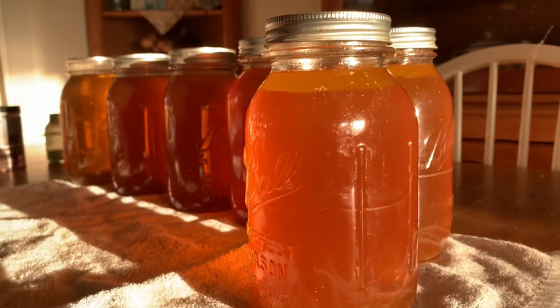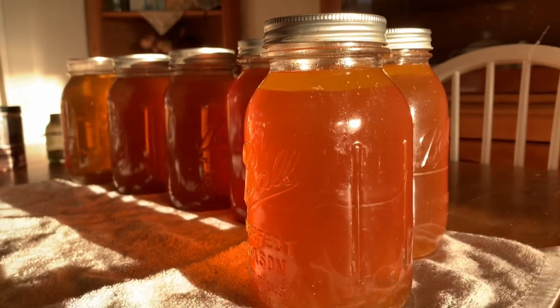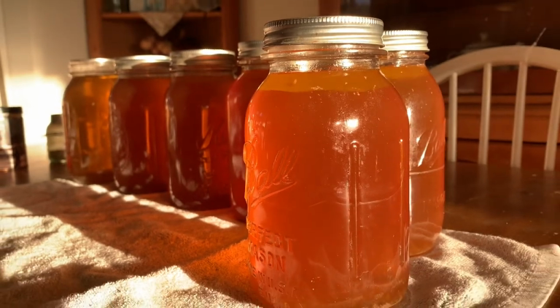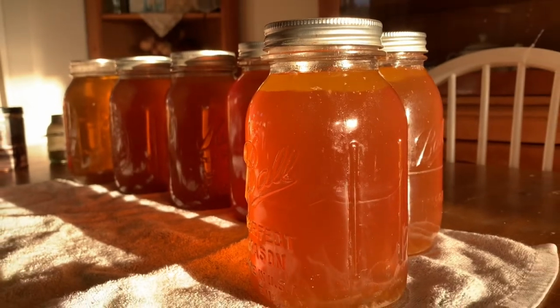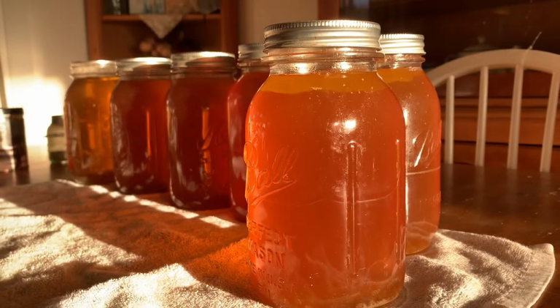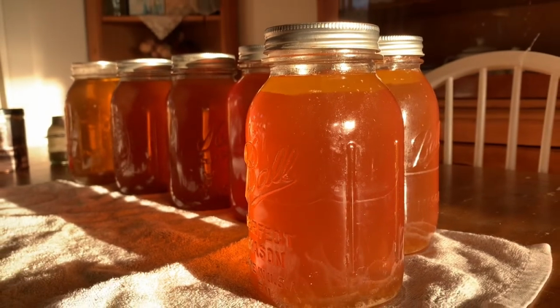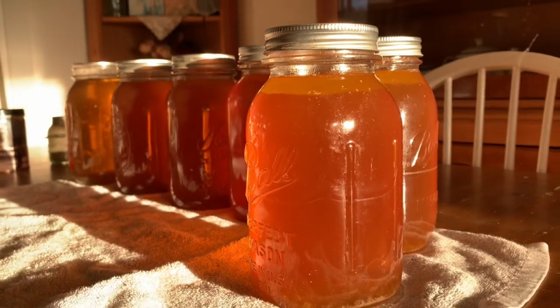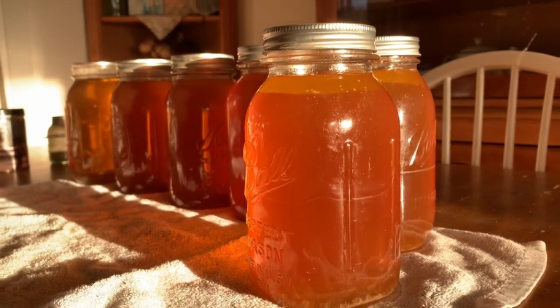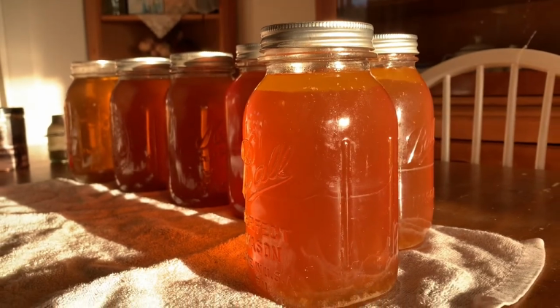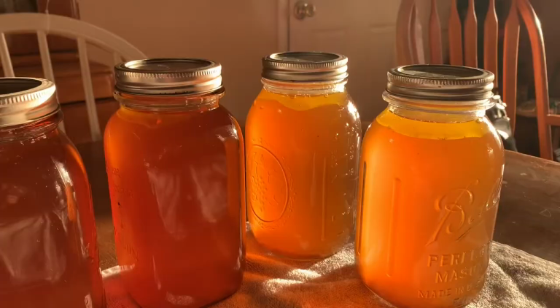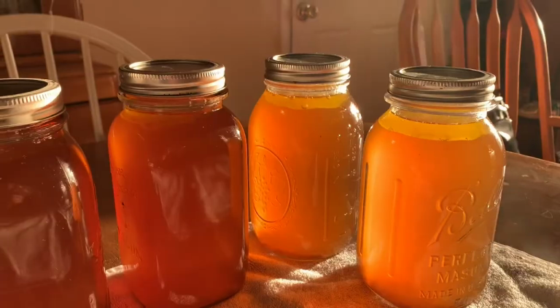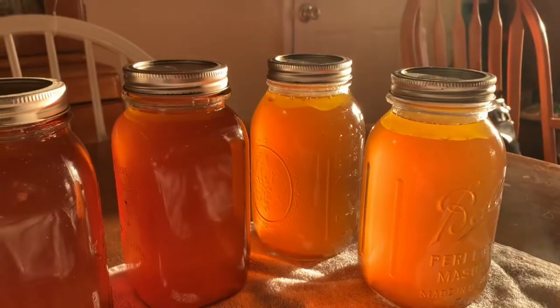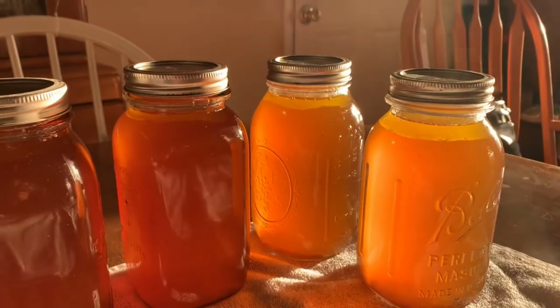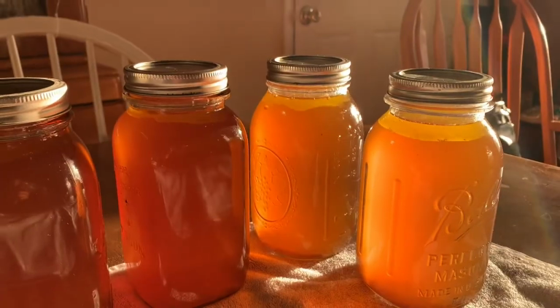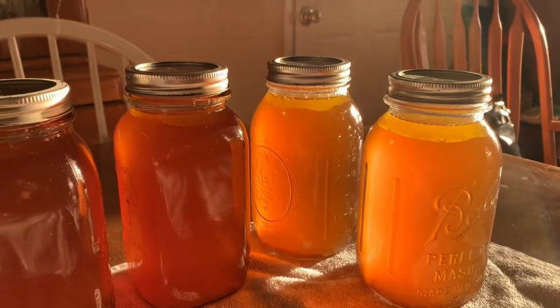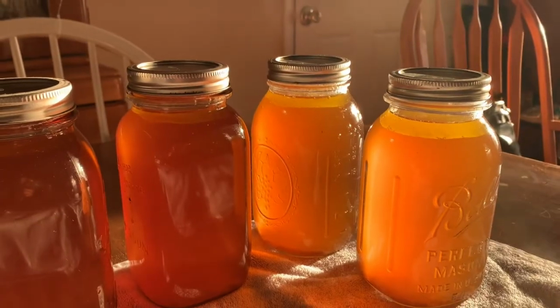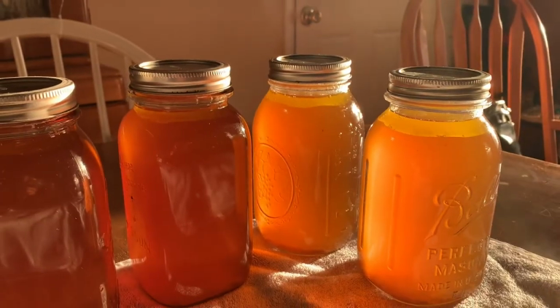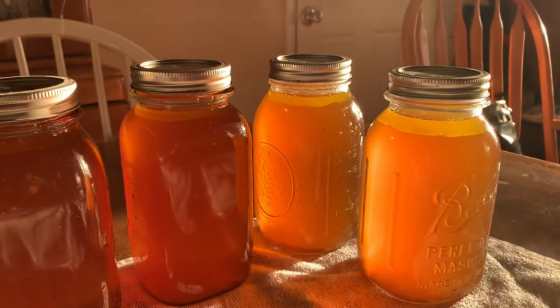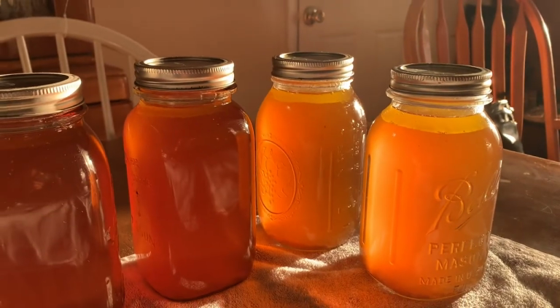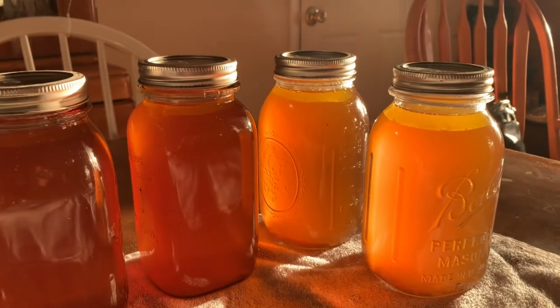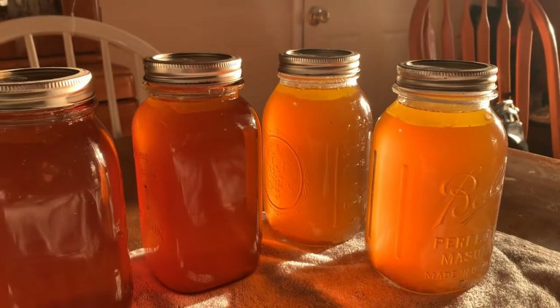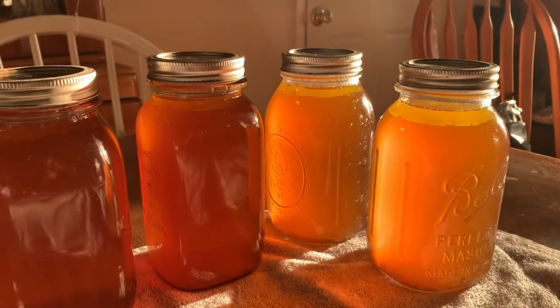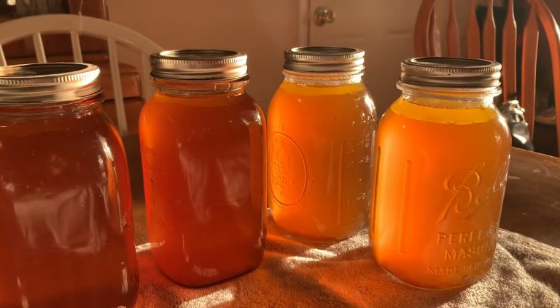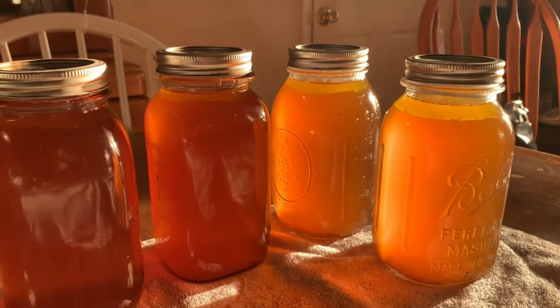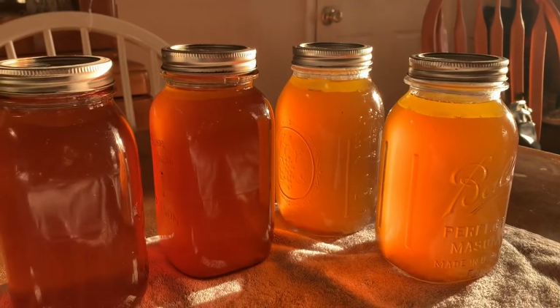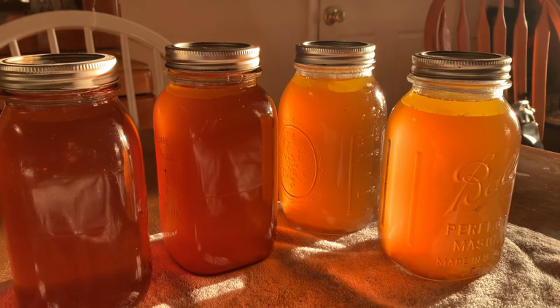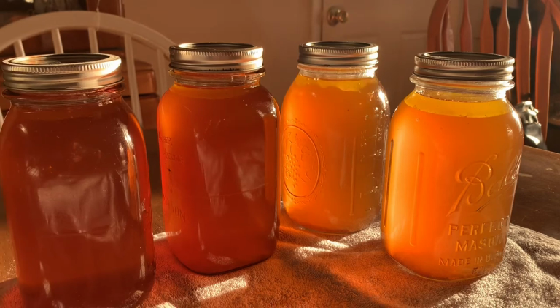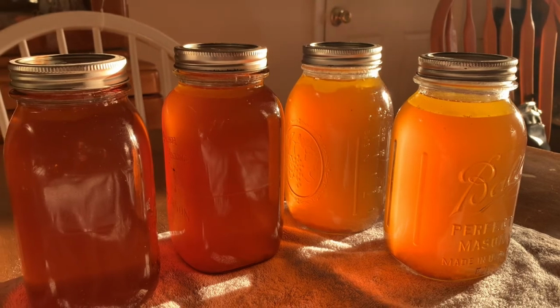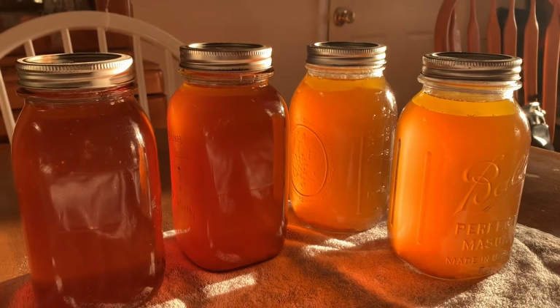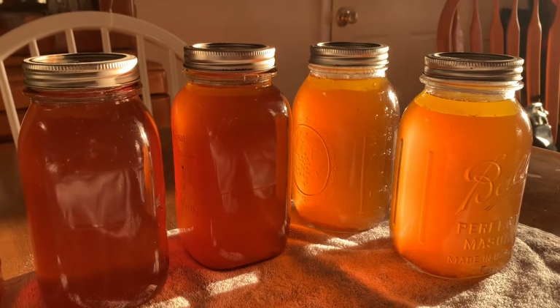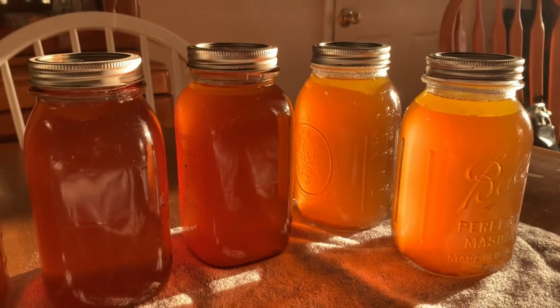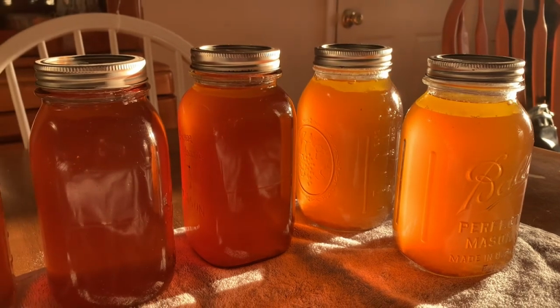And there you have it, guys — homemade, fresh, delicious chicken stock.